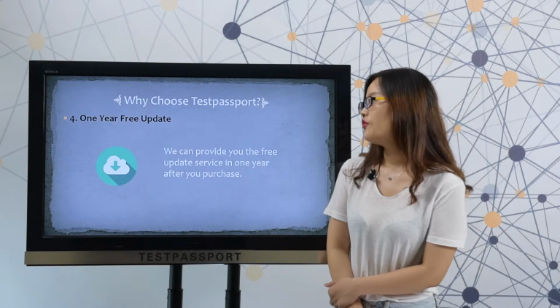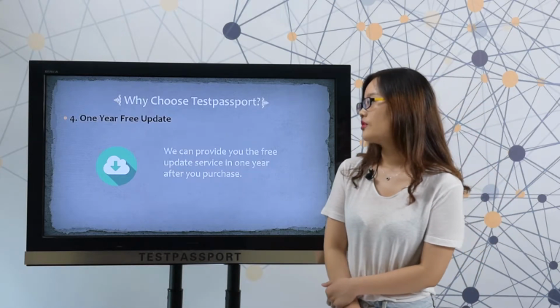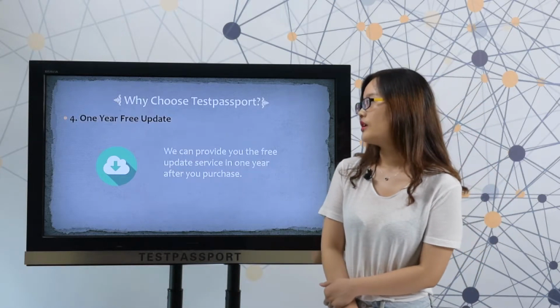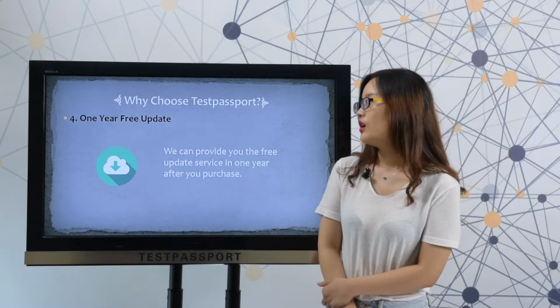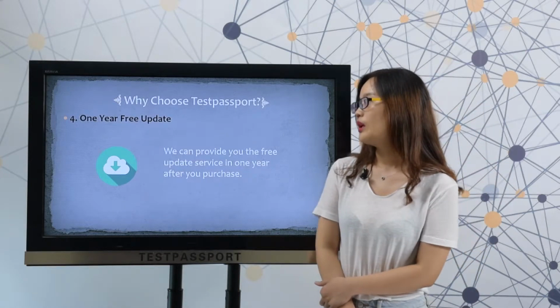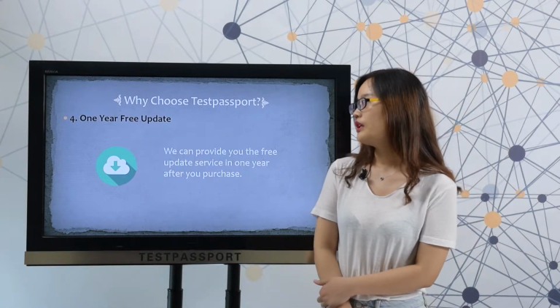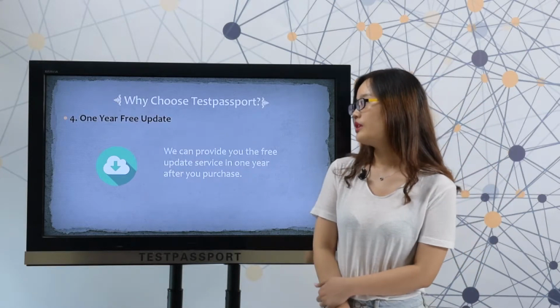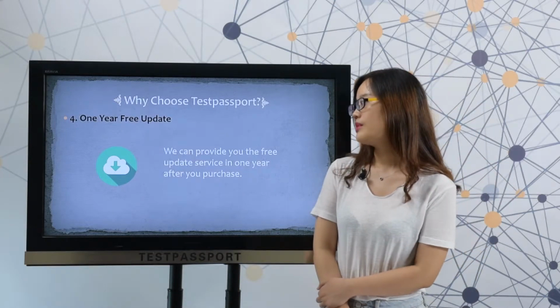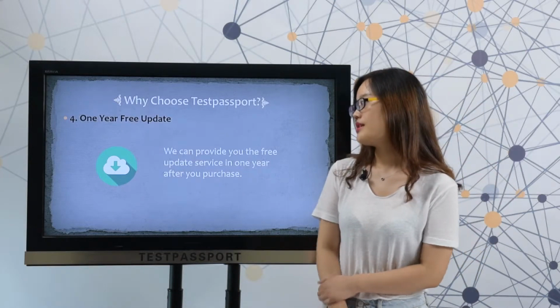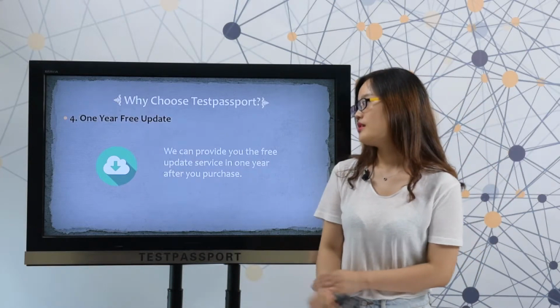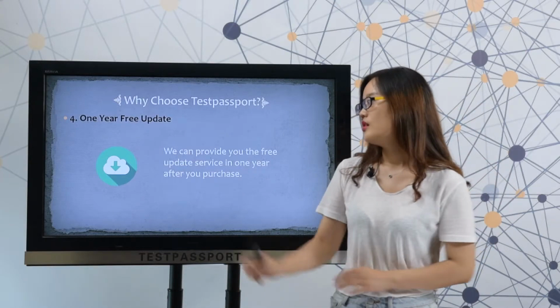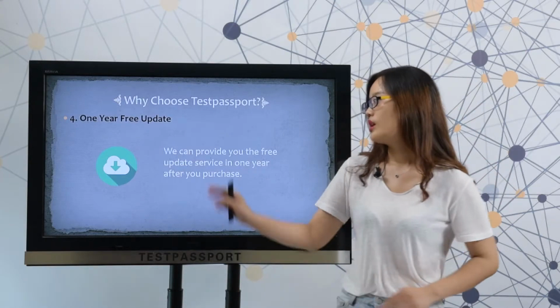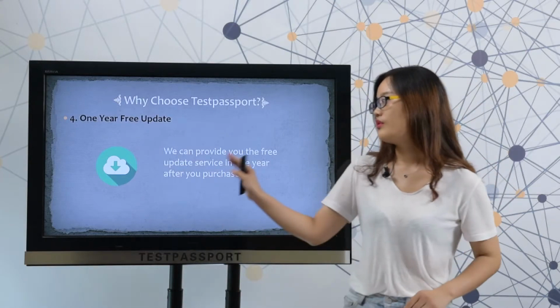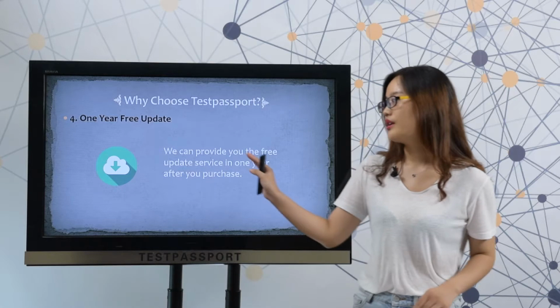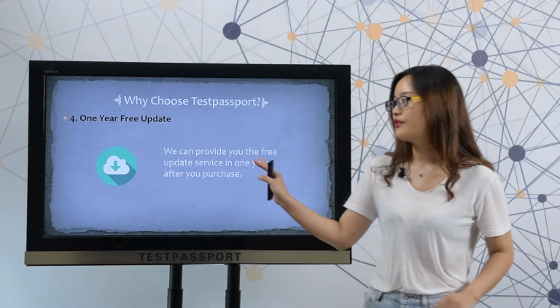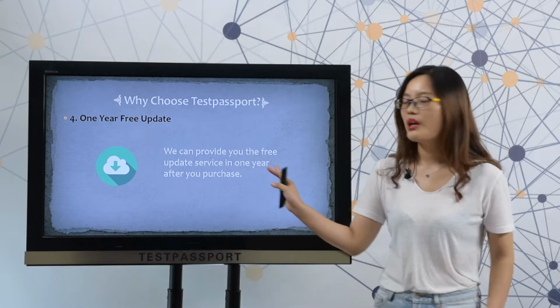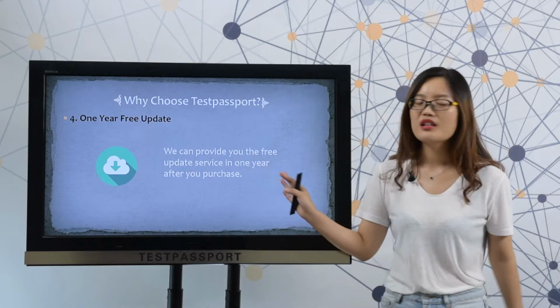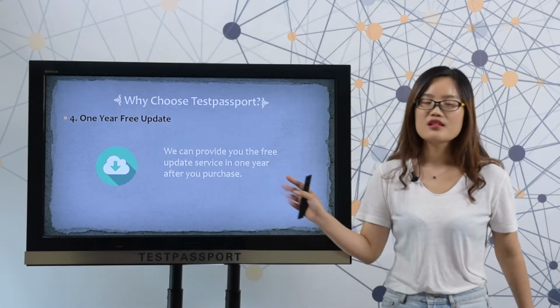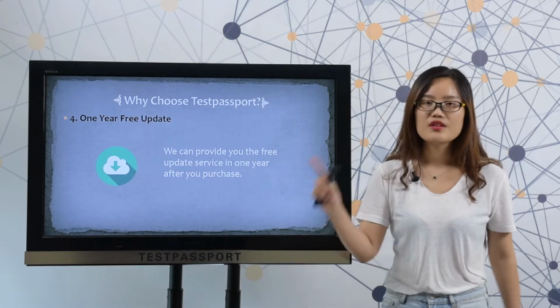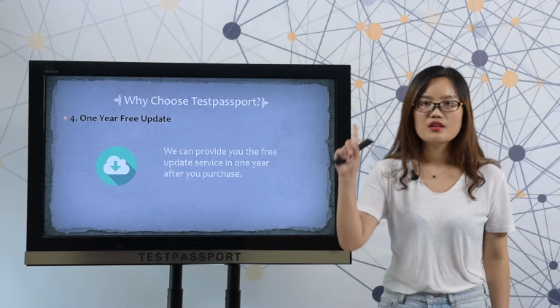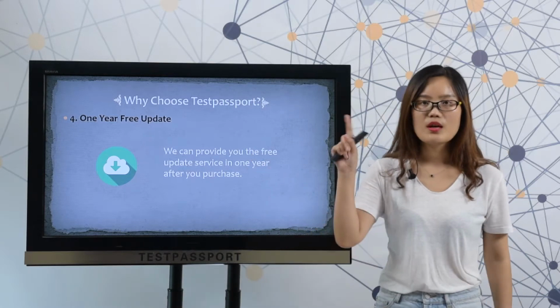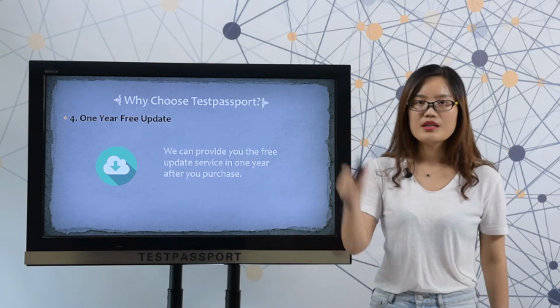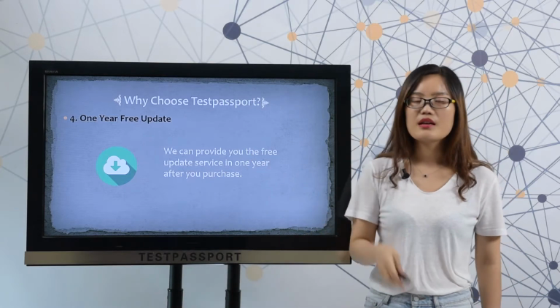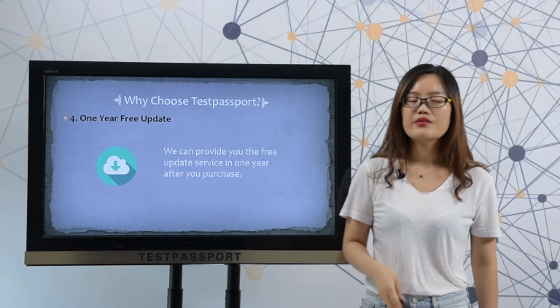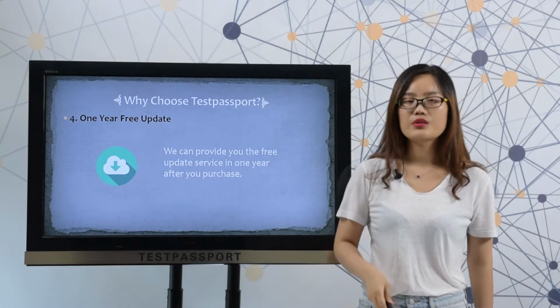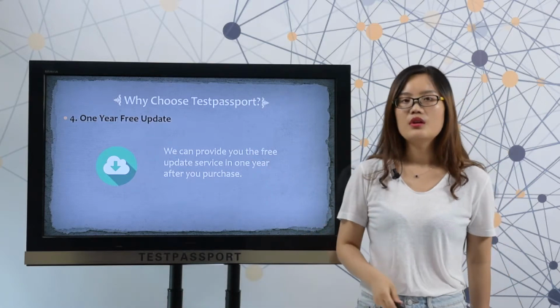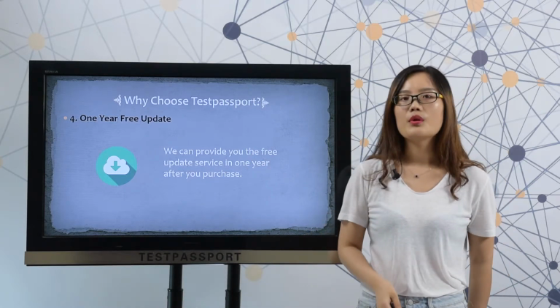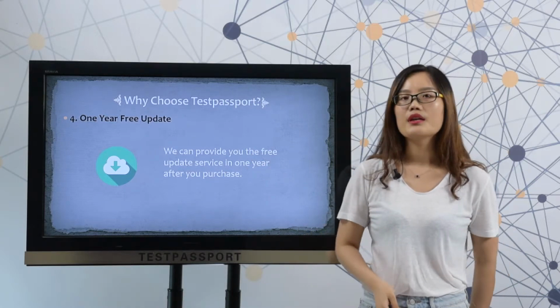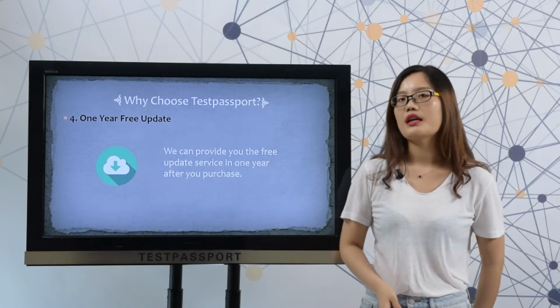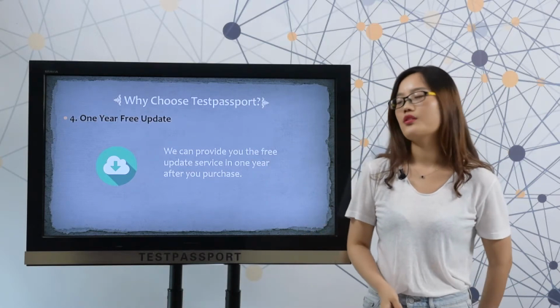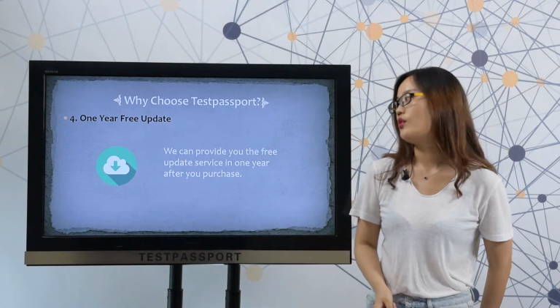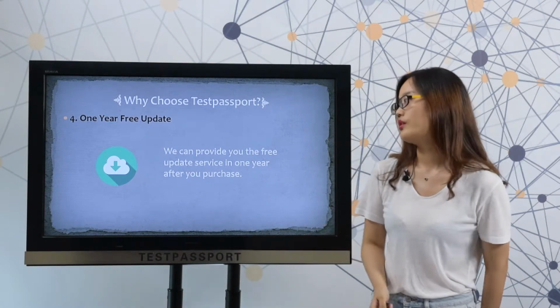Fourthly, one-year free update. We can provide you the free update service for one year after we get your order.